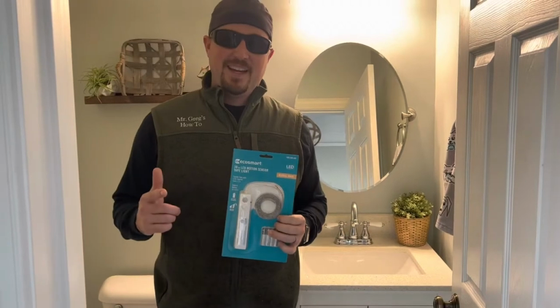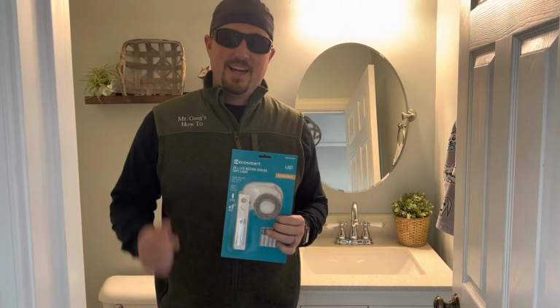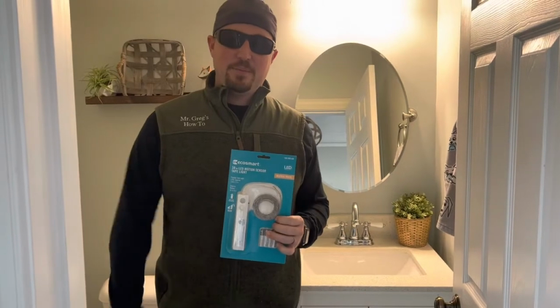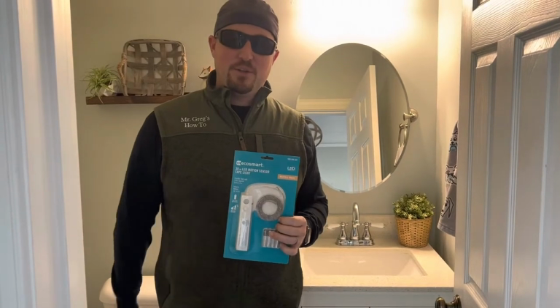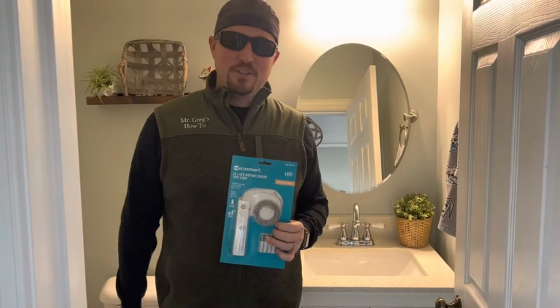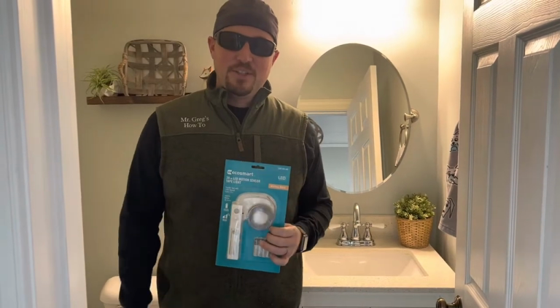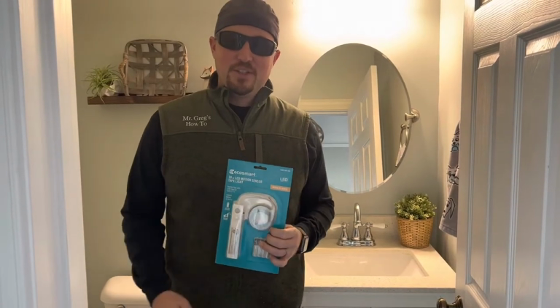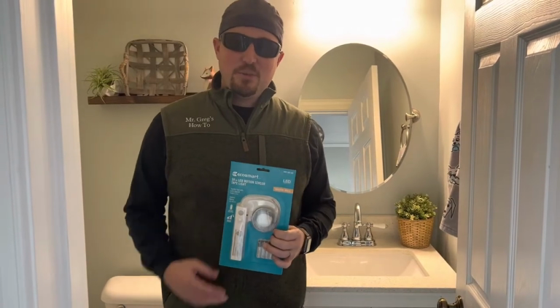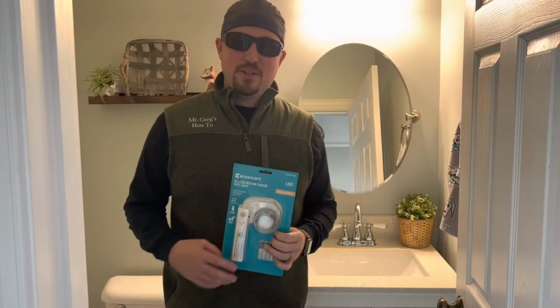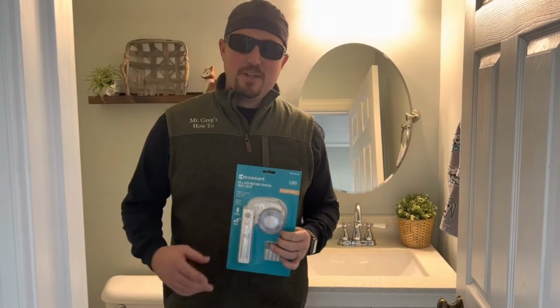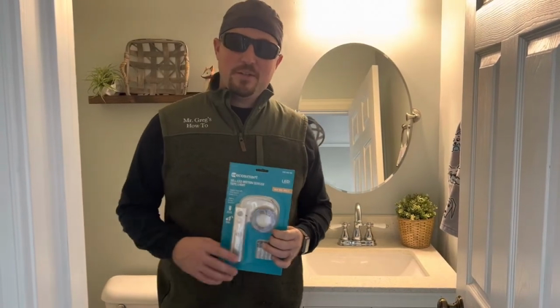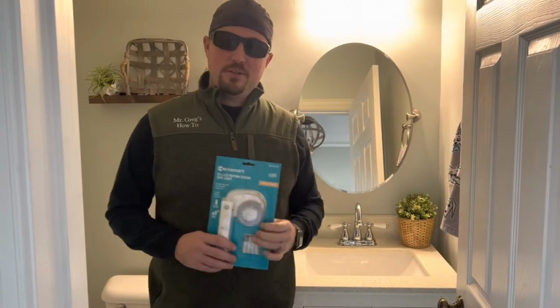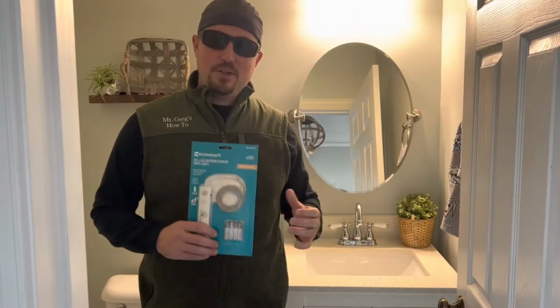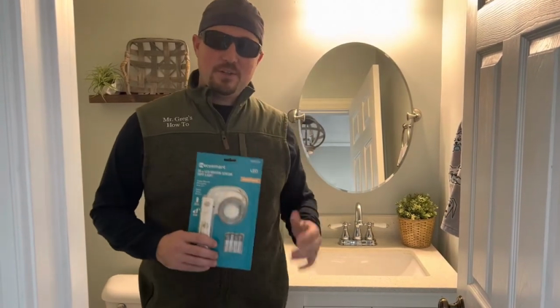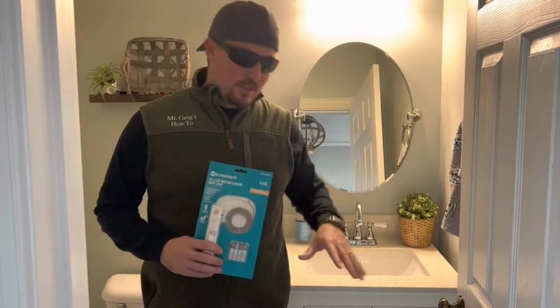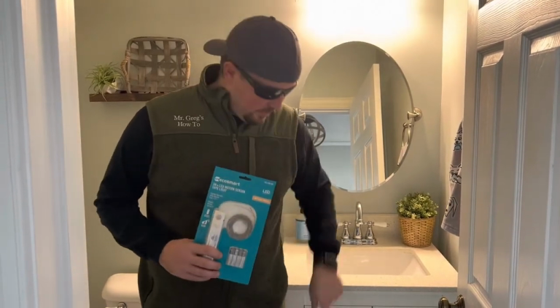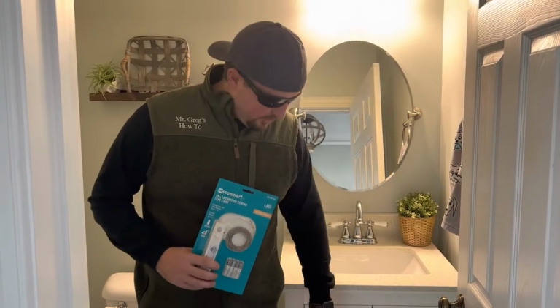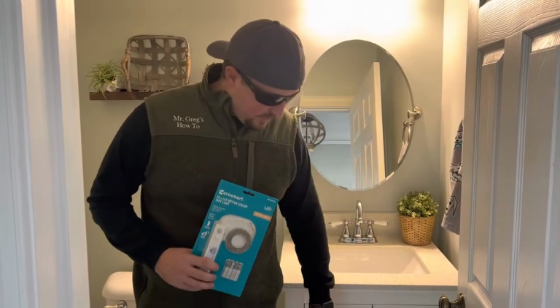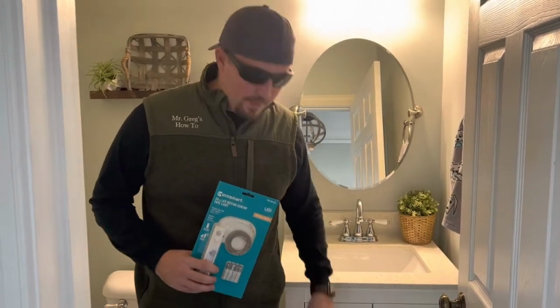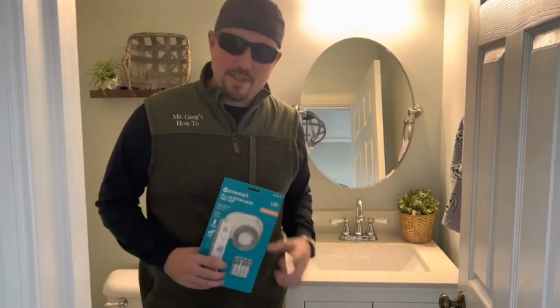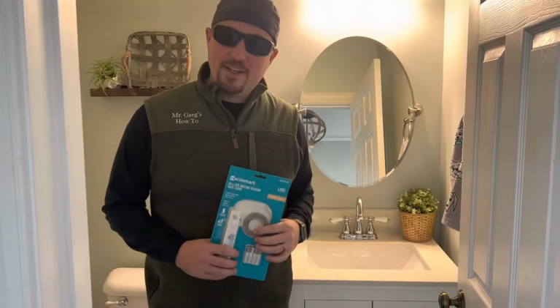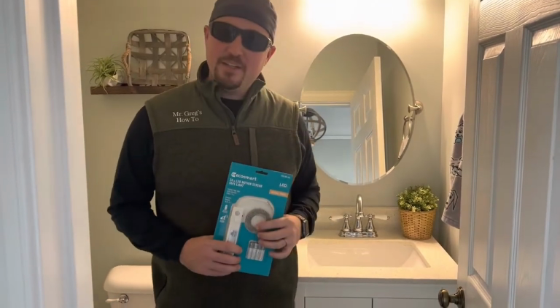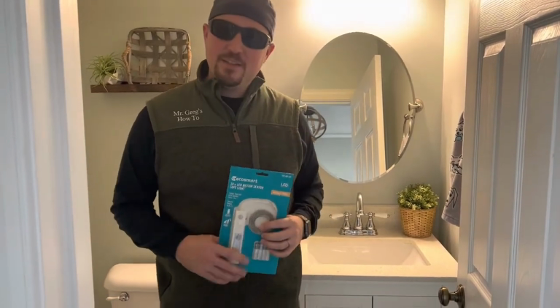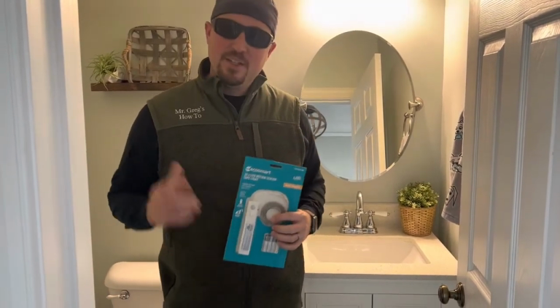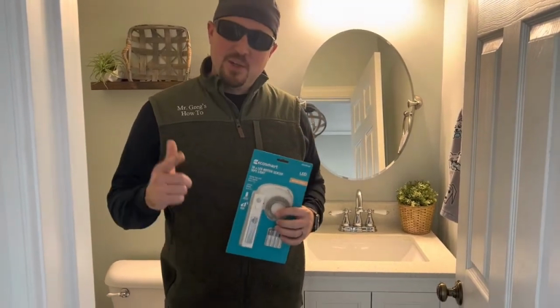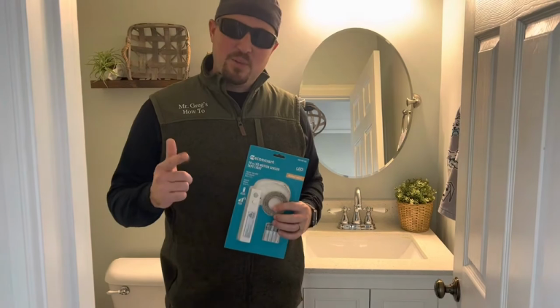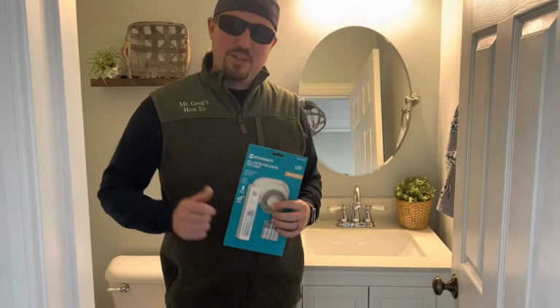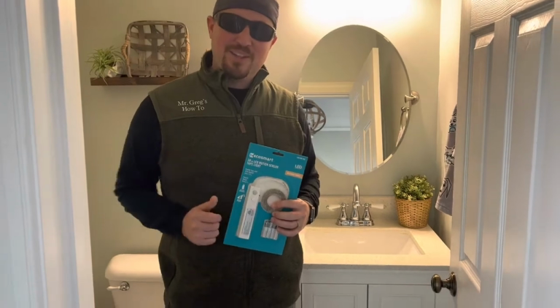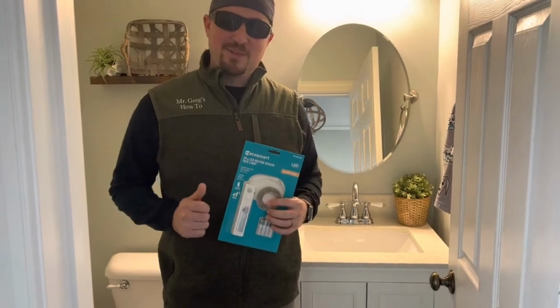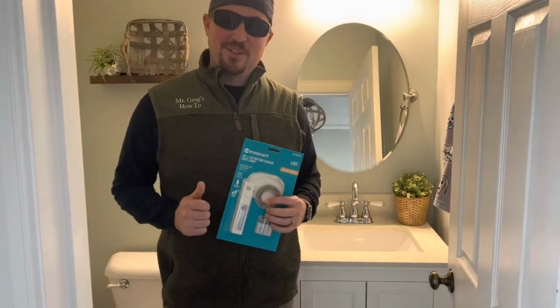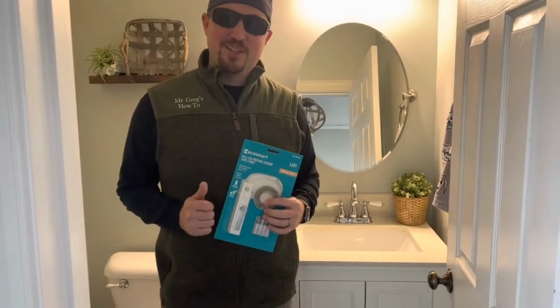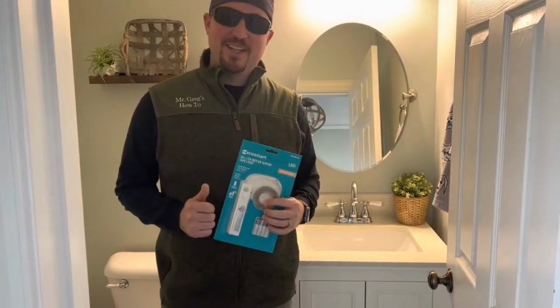Howdy partner. Do you want to learn how to install some under cabinet lighting? Well, you're in luck — we're going to show you today.